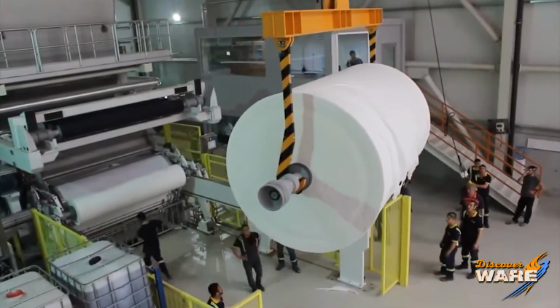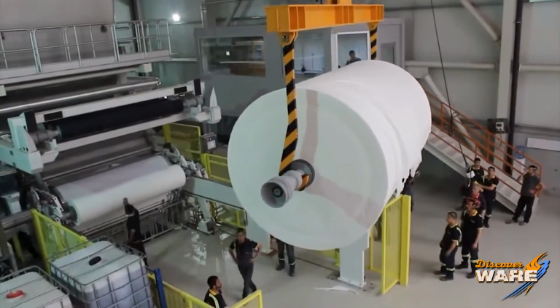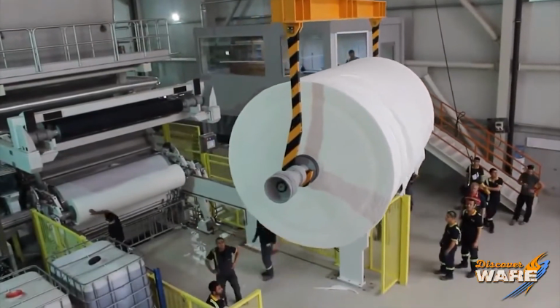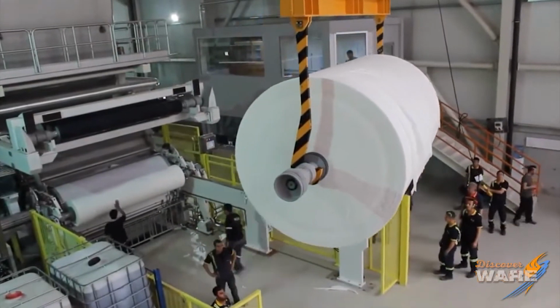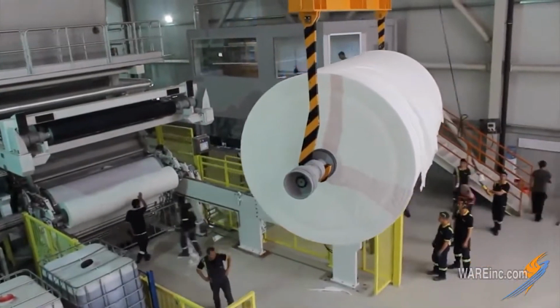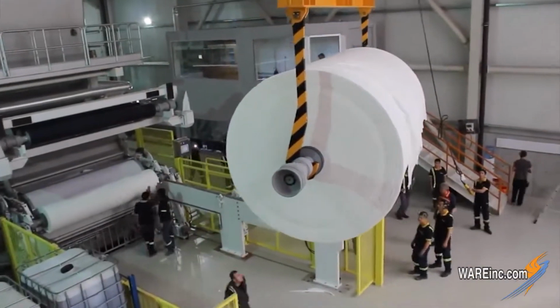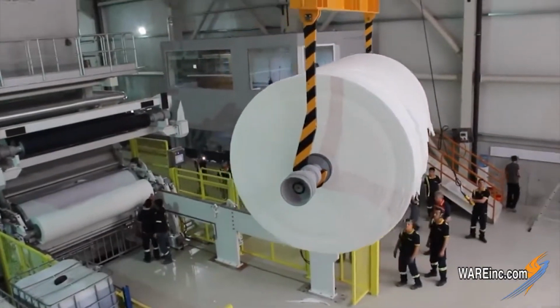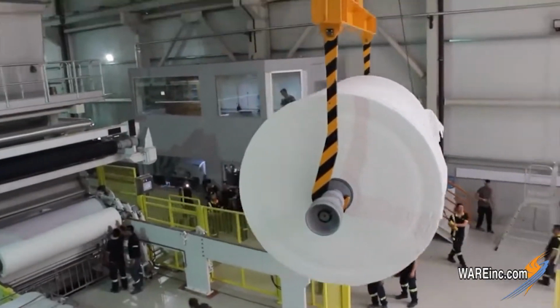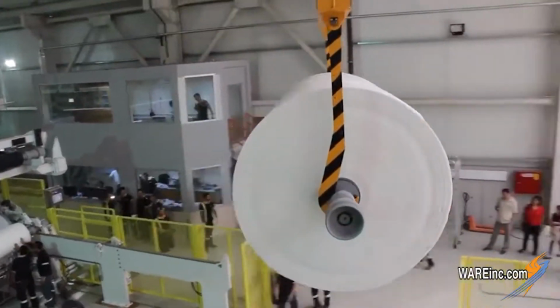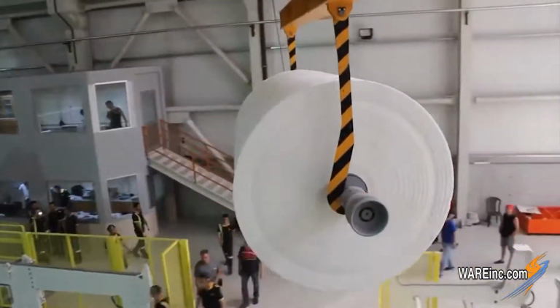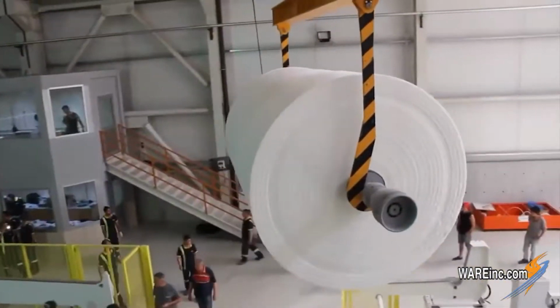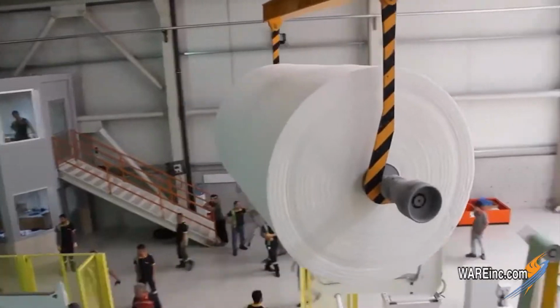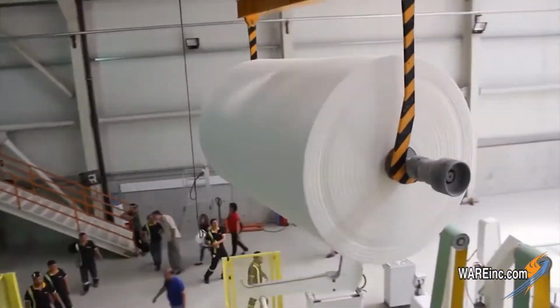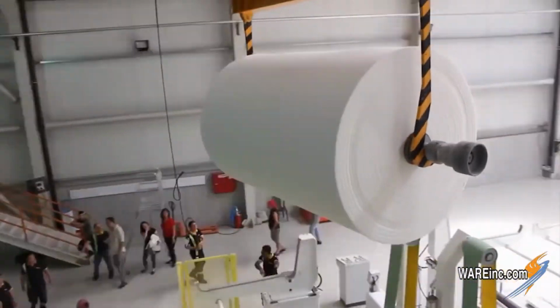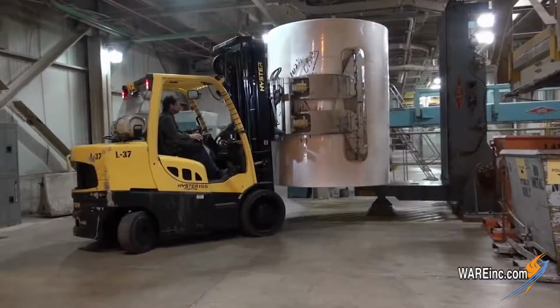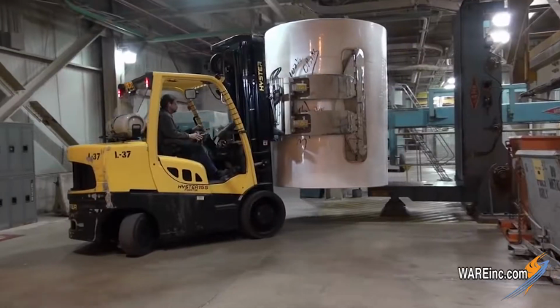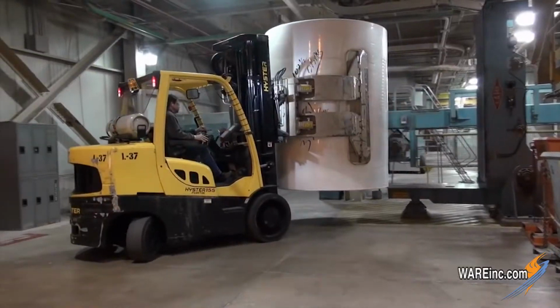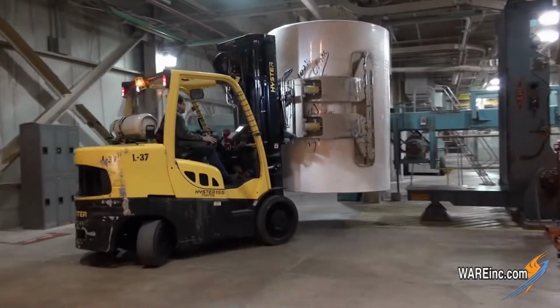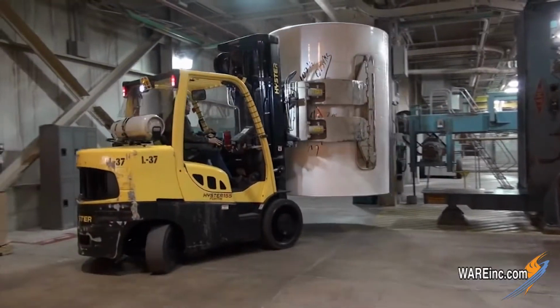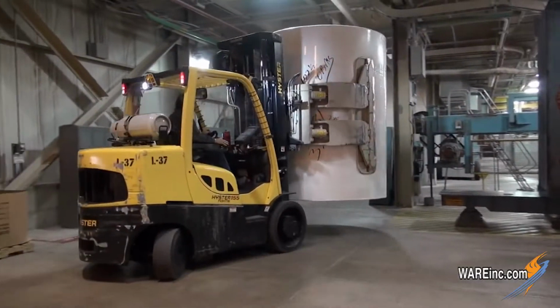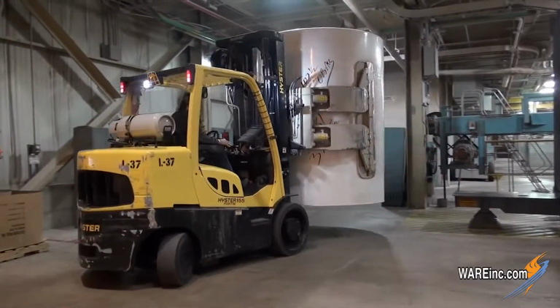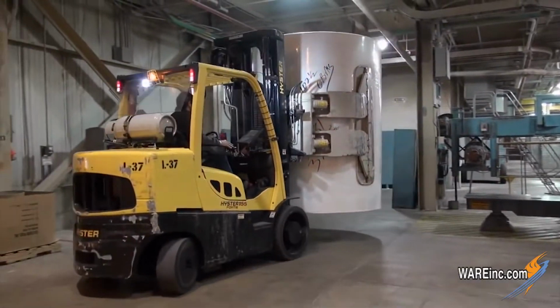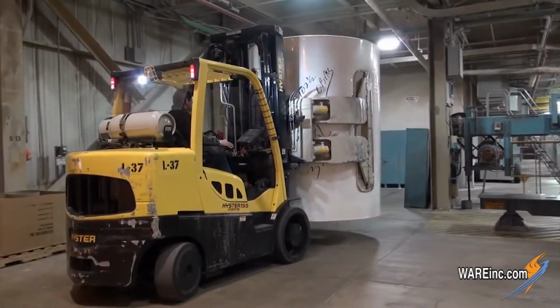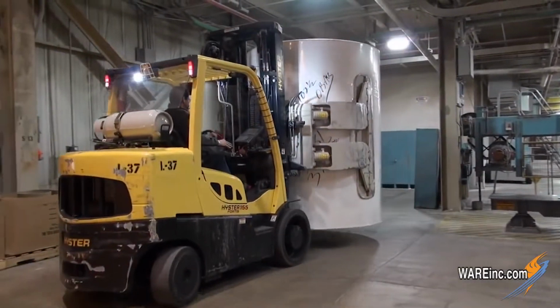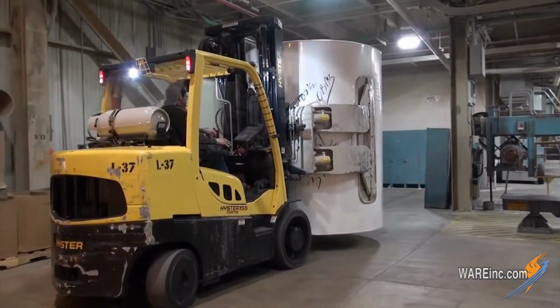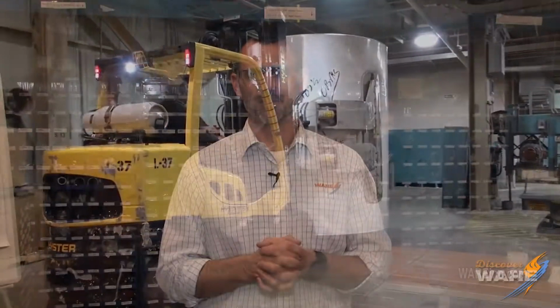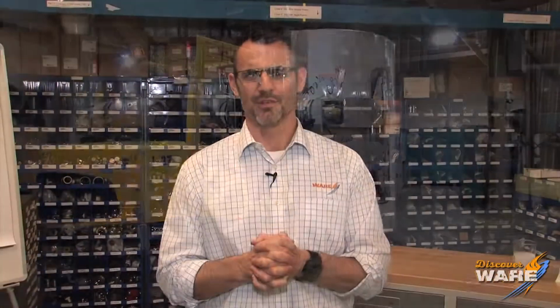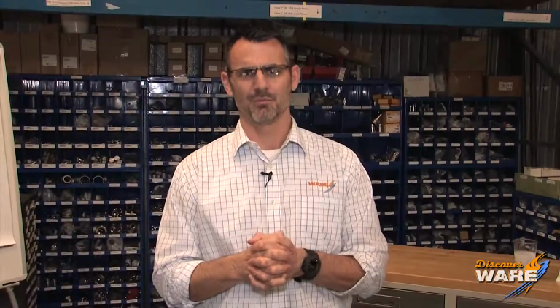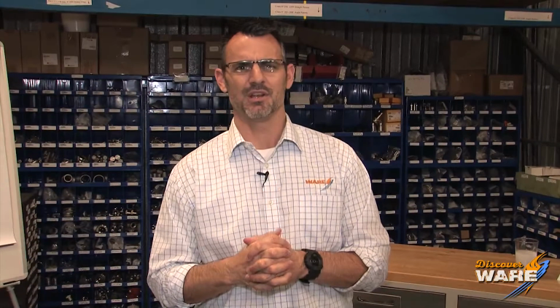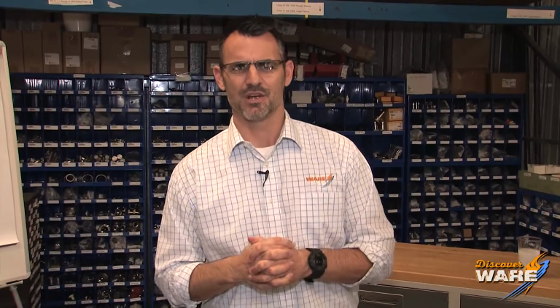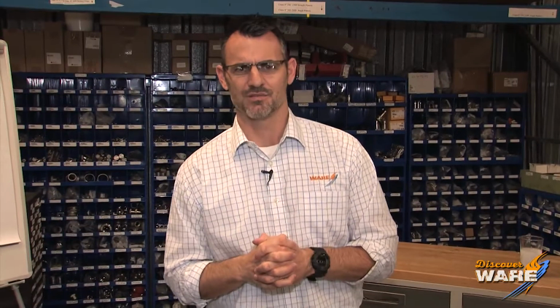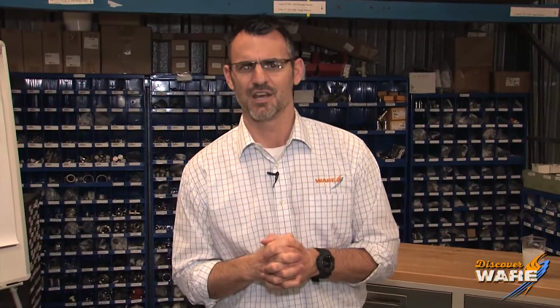They weigh 30 to 35 tons and have 60 to 65 kilometers worth of paper on them. Pretty impressive stuff.